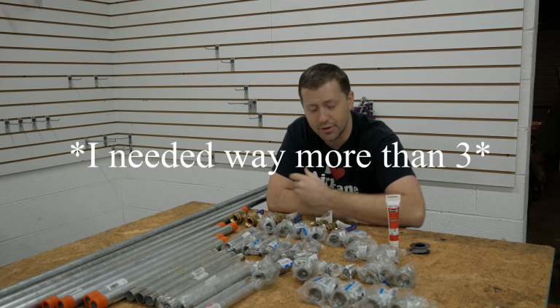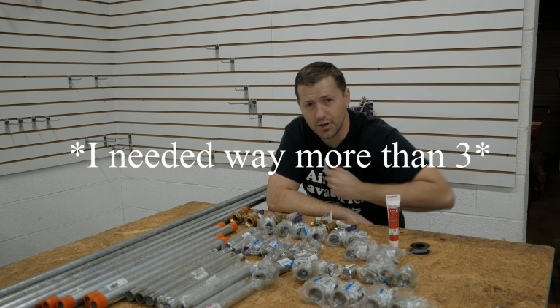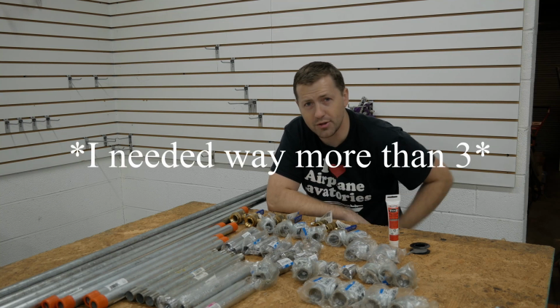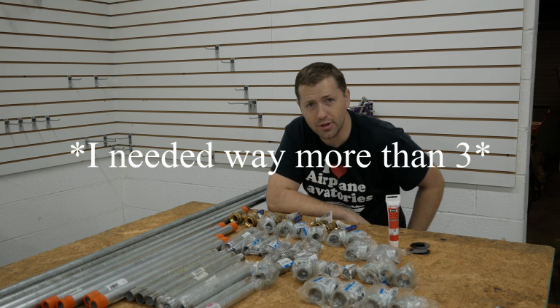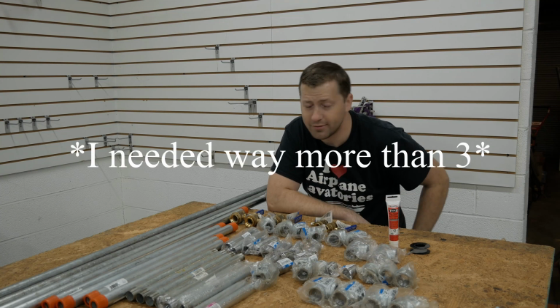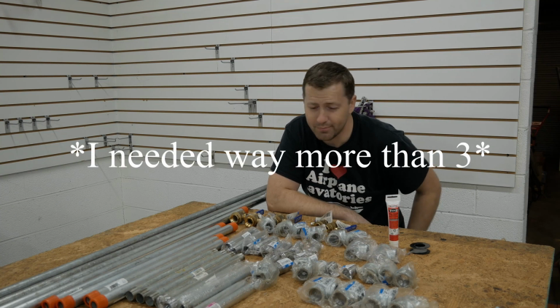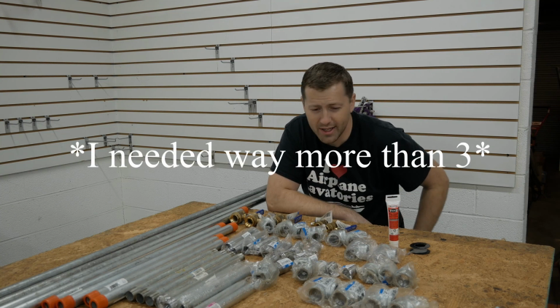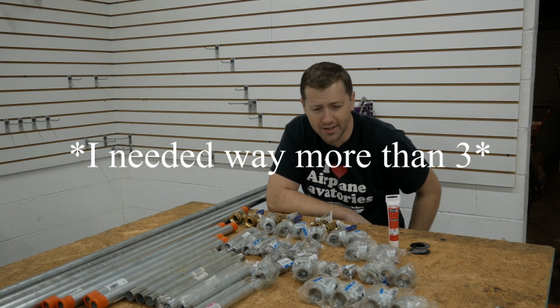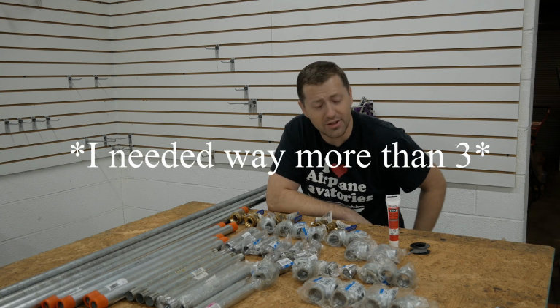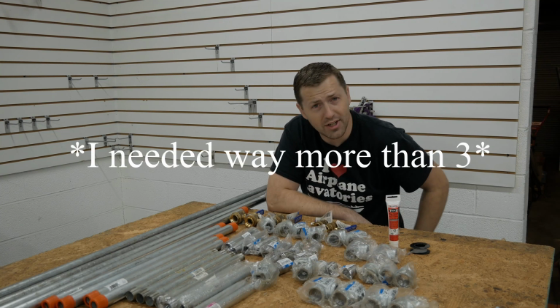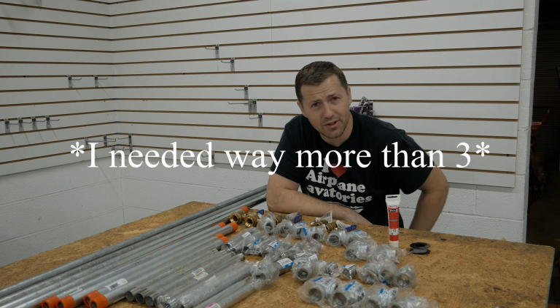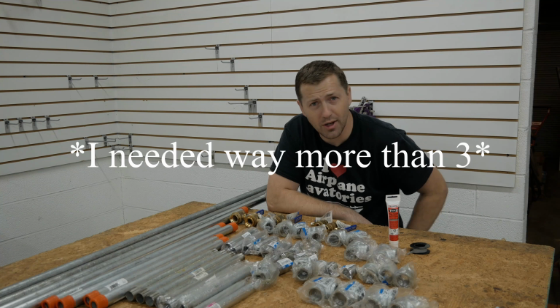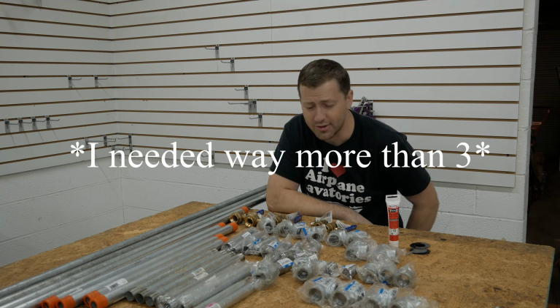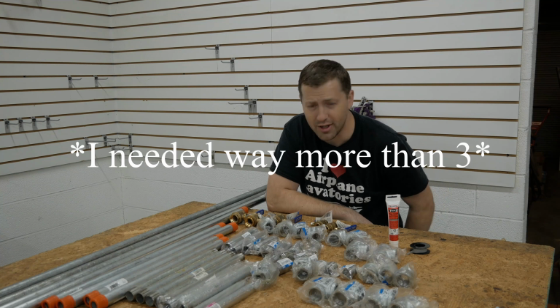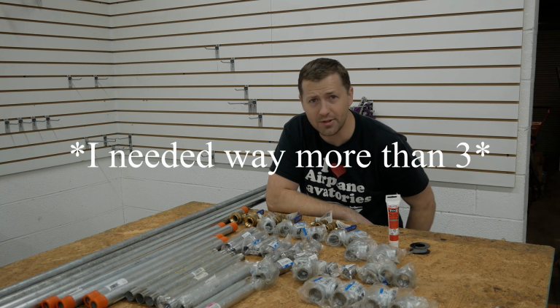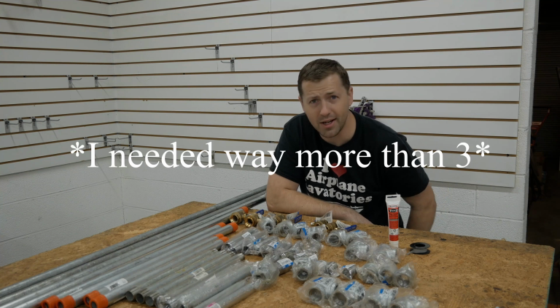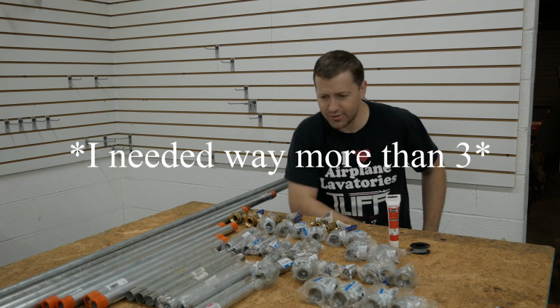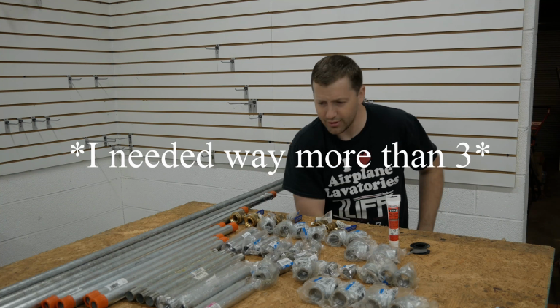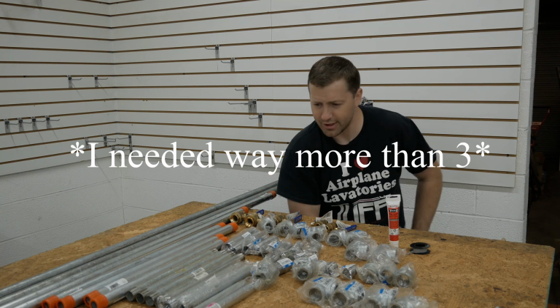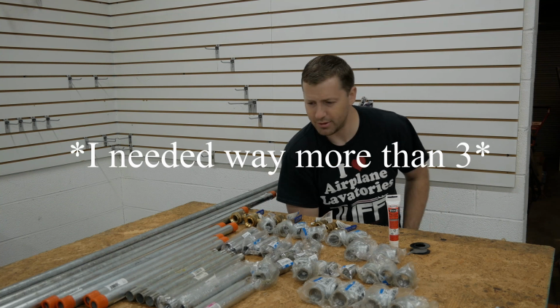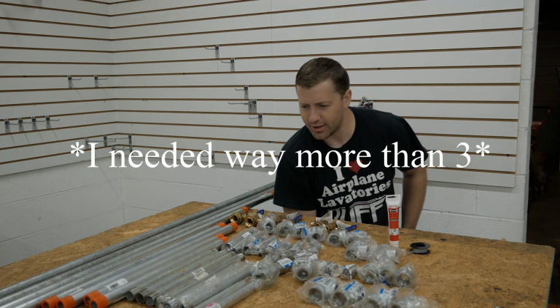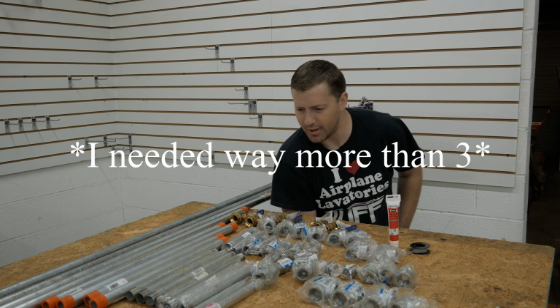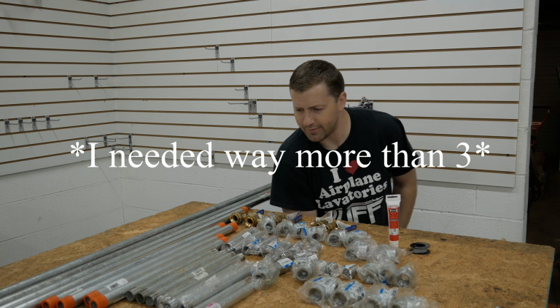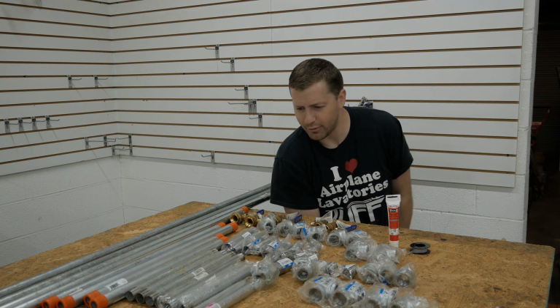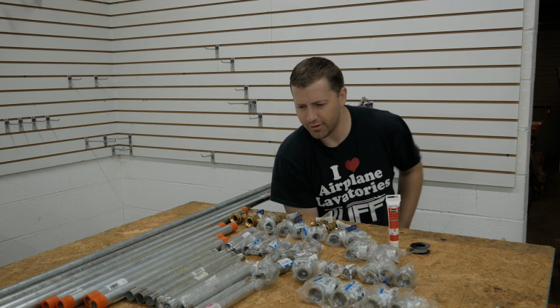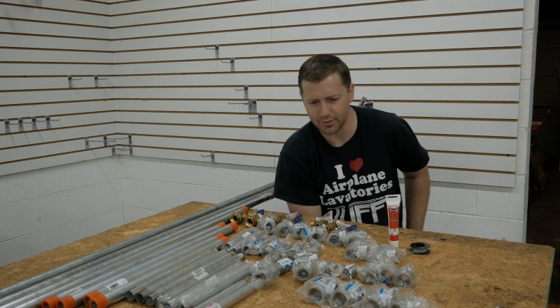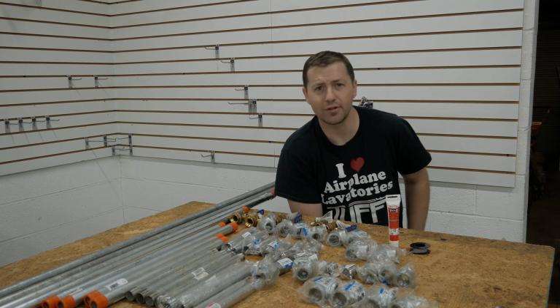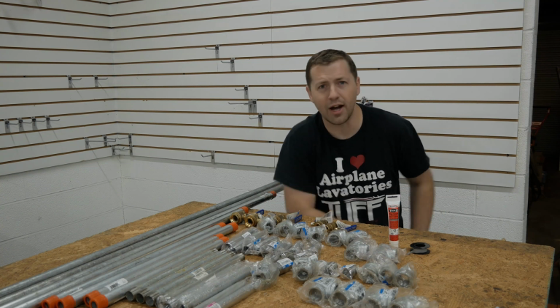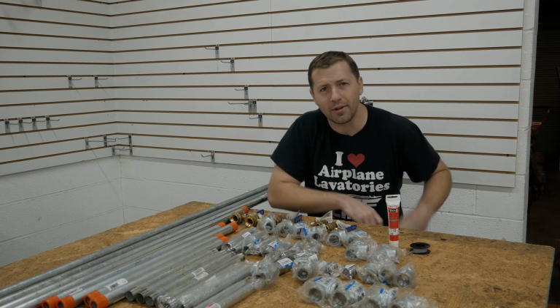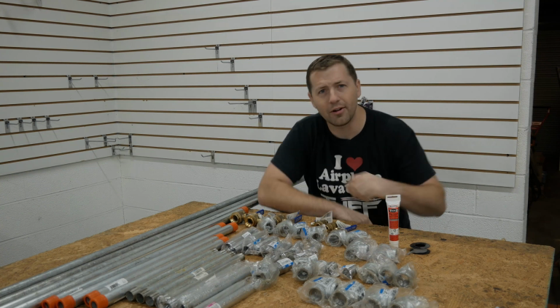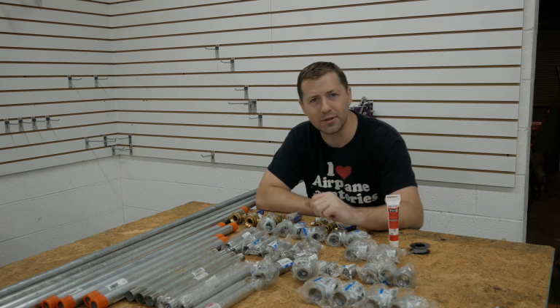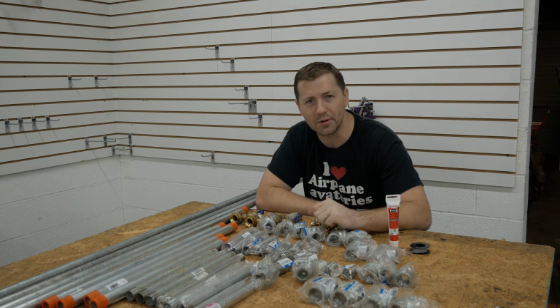So it just goes to show you: make a list, check it twice, and try as you might, you're still going to be running back and forth to the hardware store.